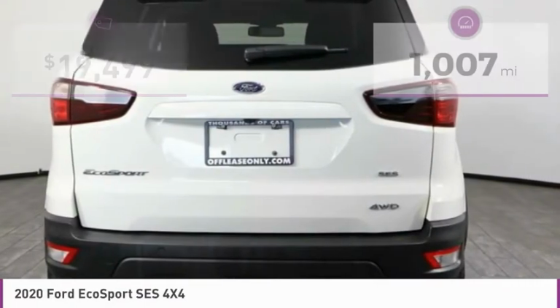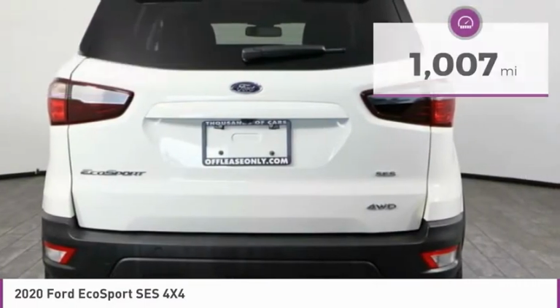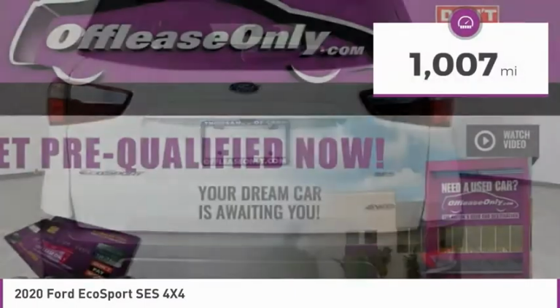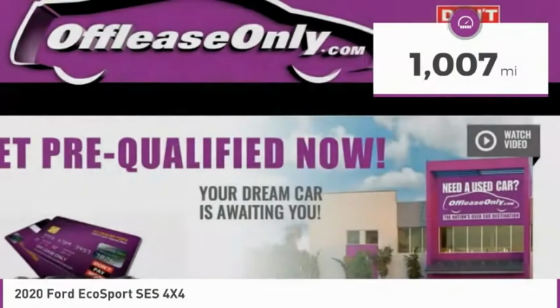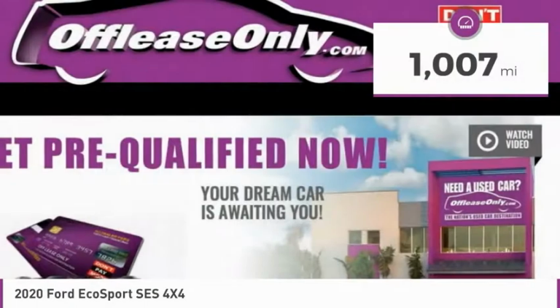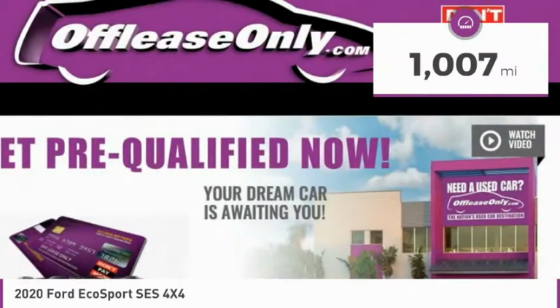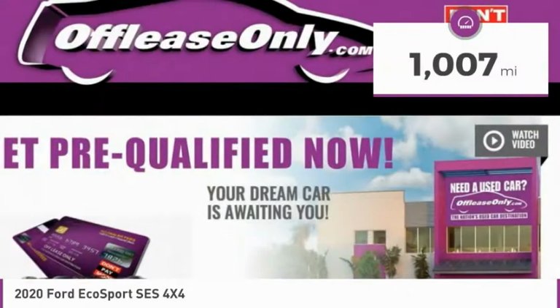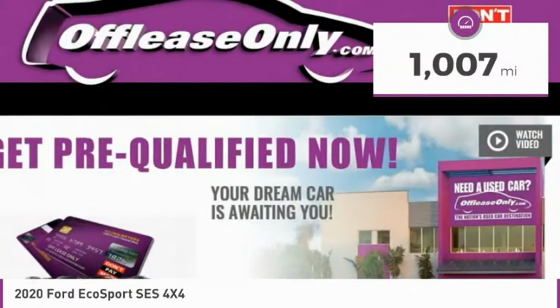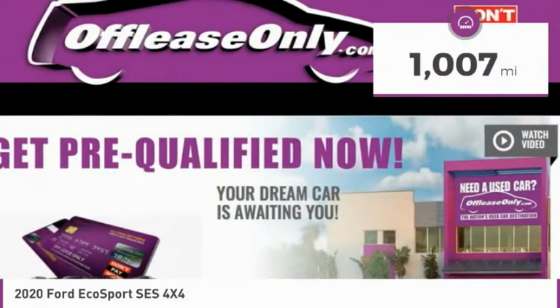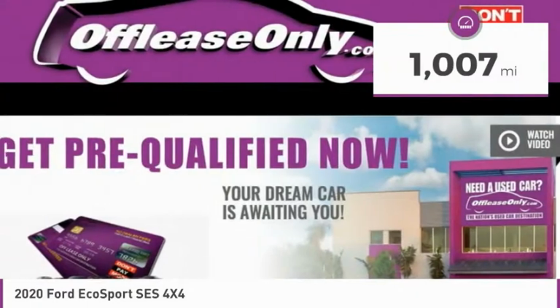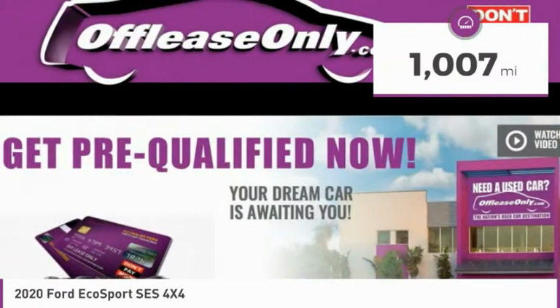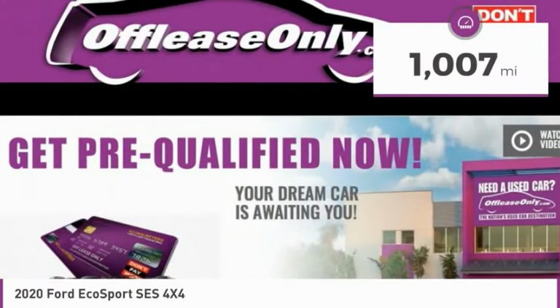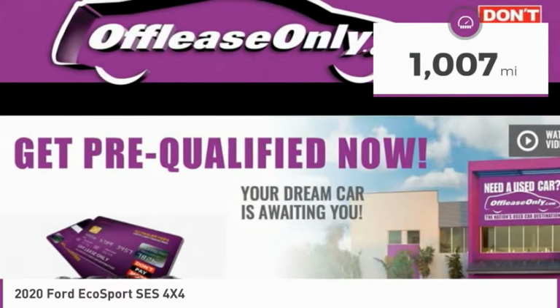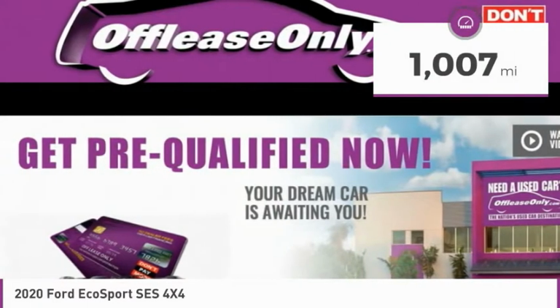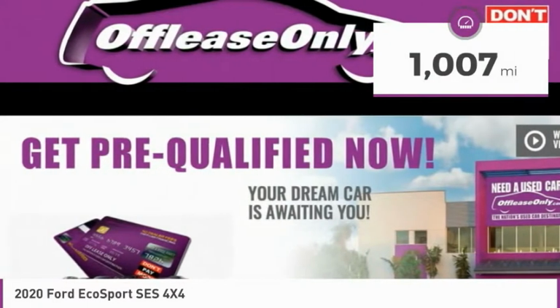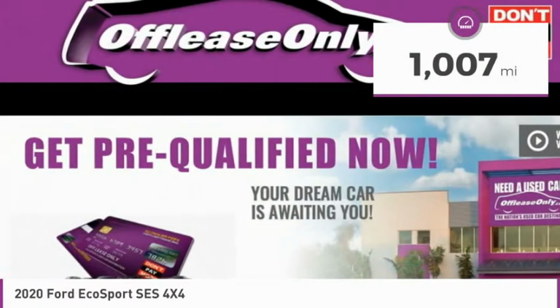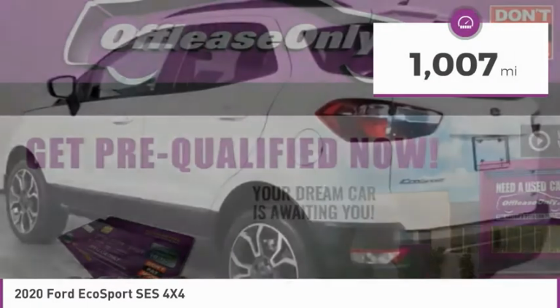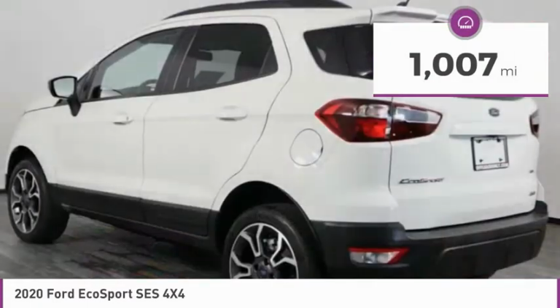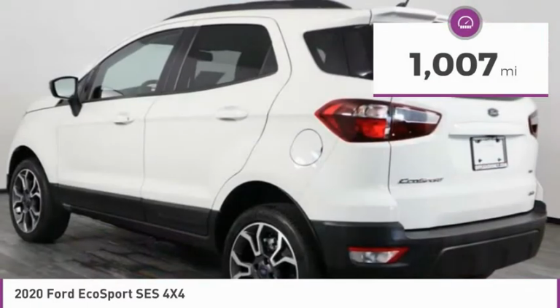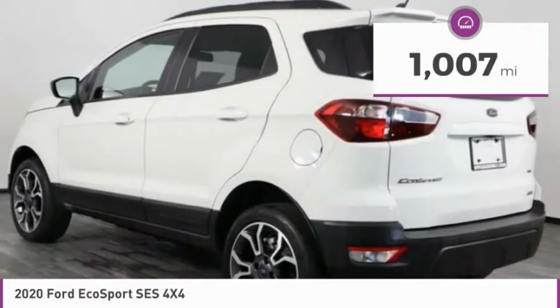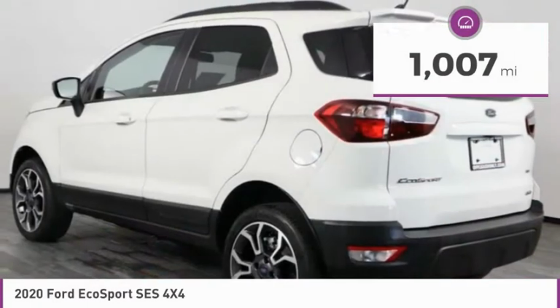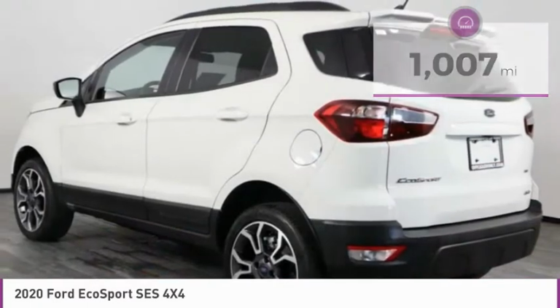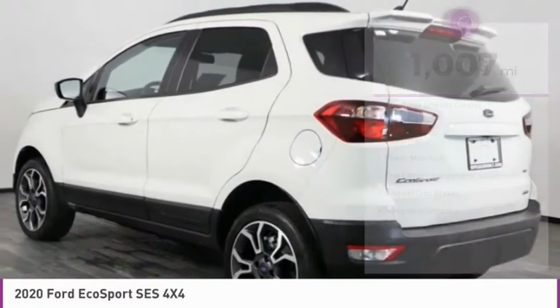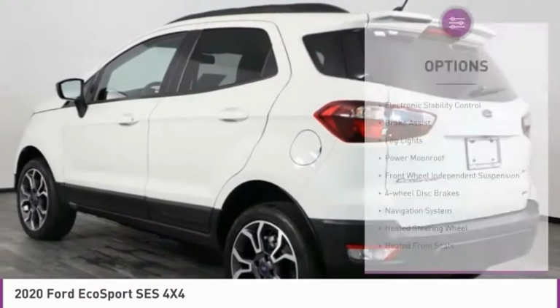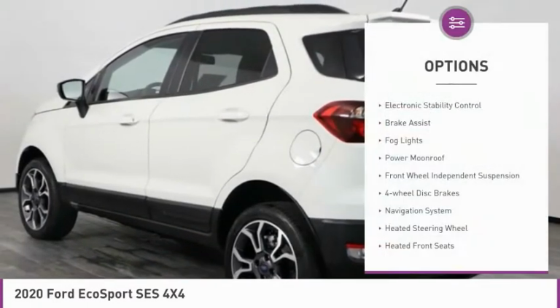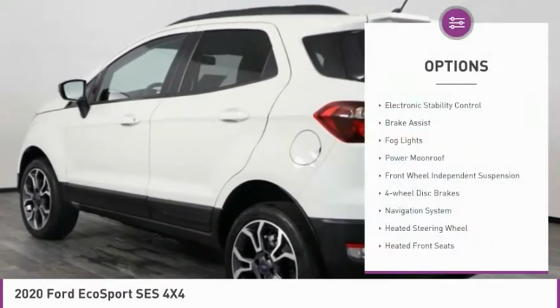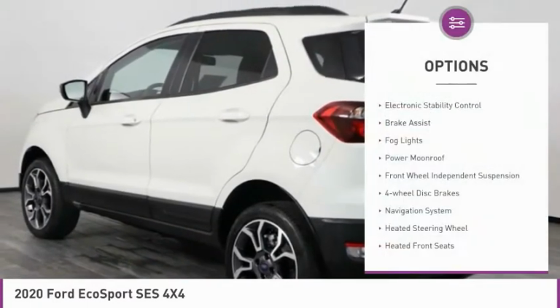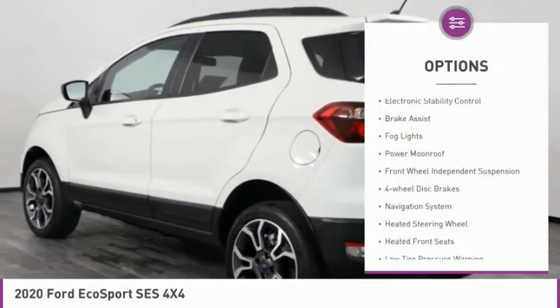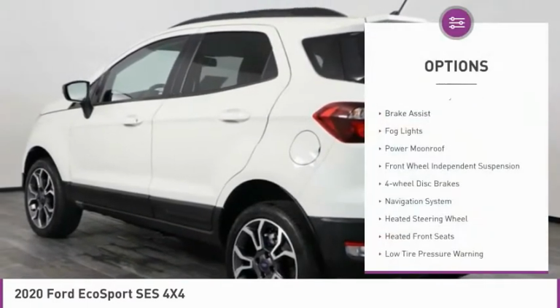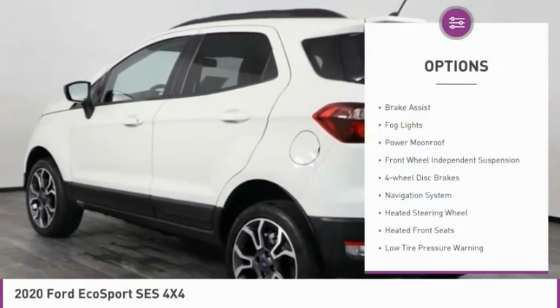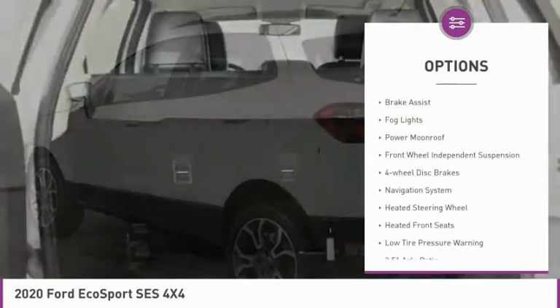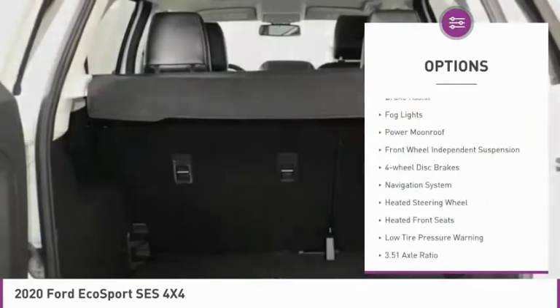This vehicle has less than 2,000 miles. Here are some of this vehicle's great options: electronic stability control,